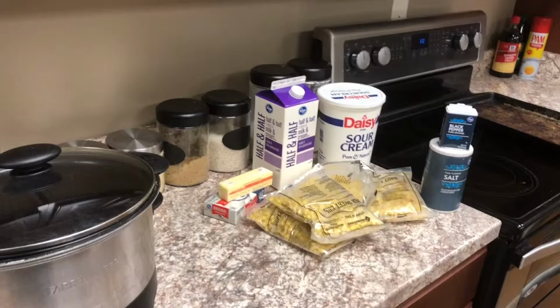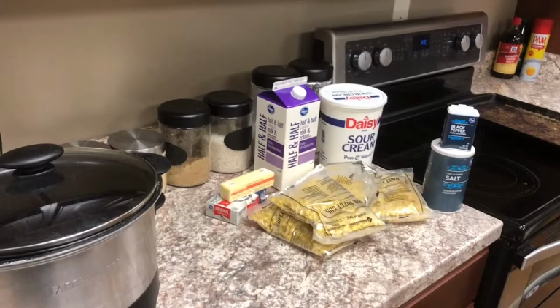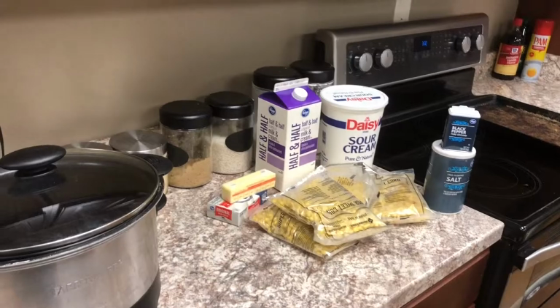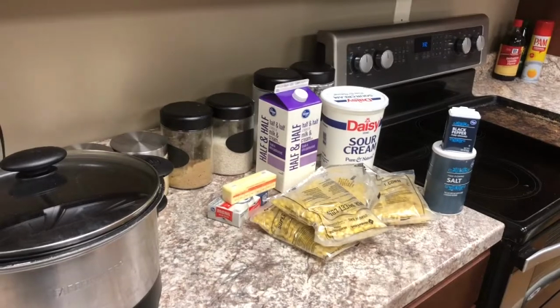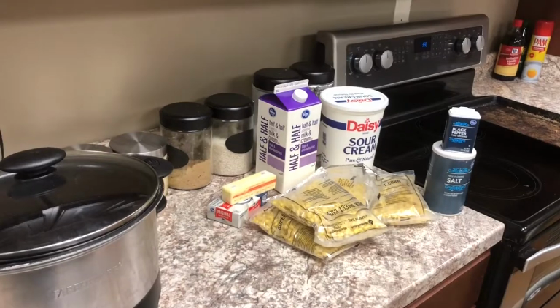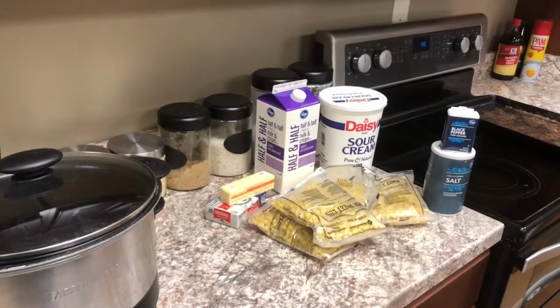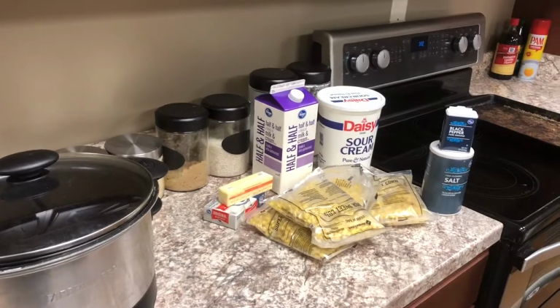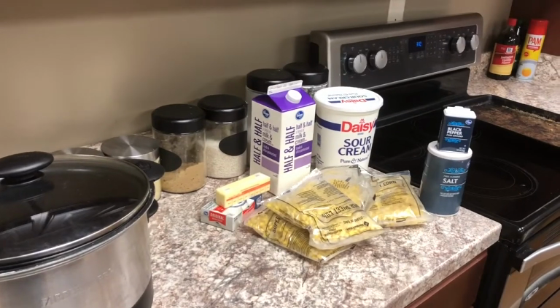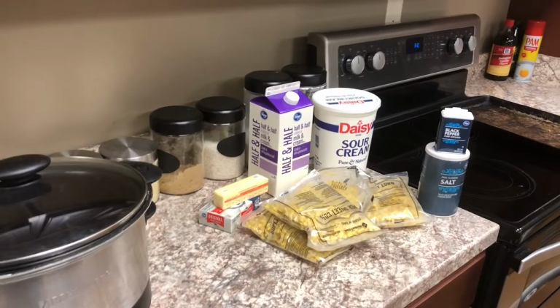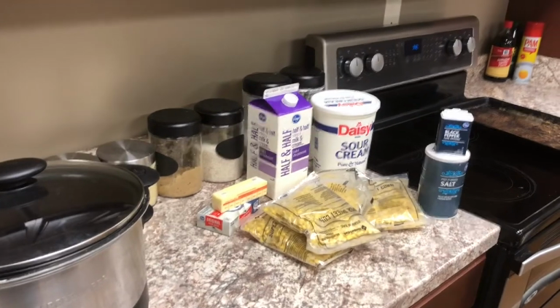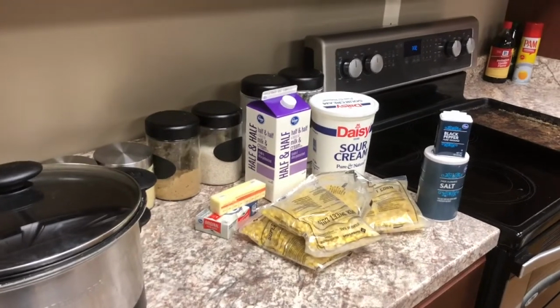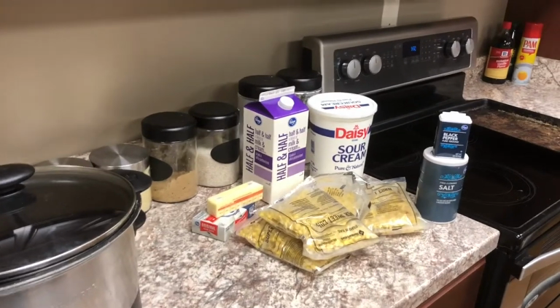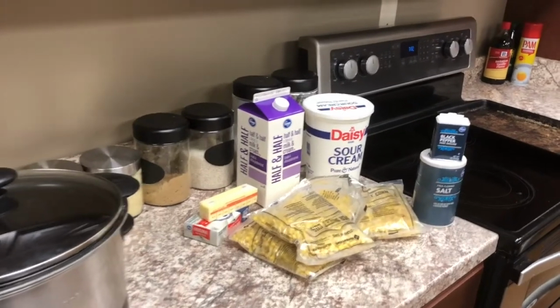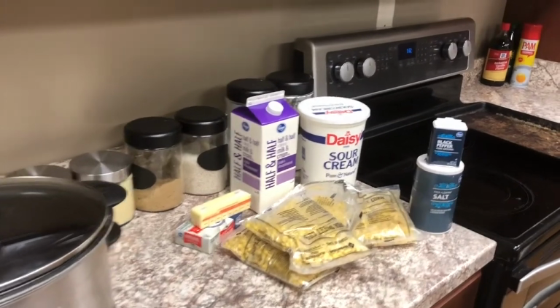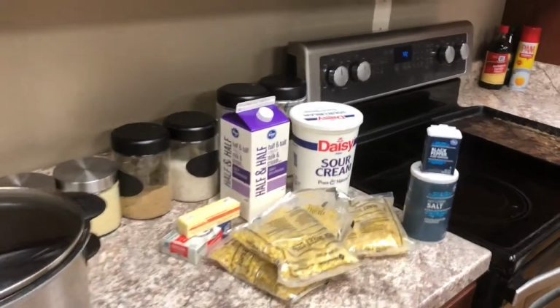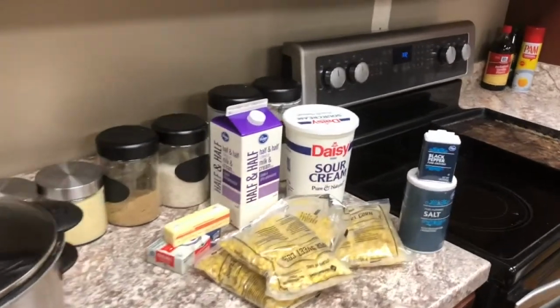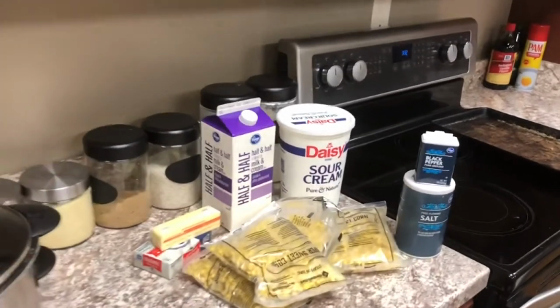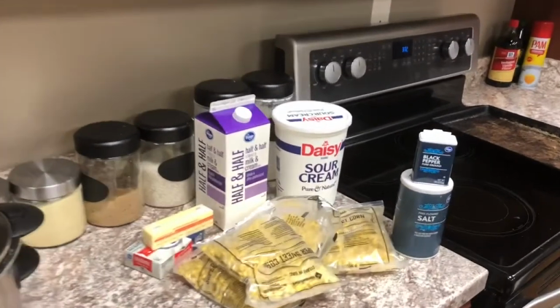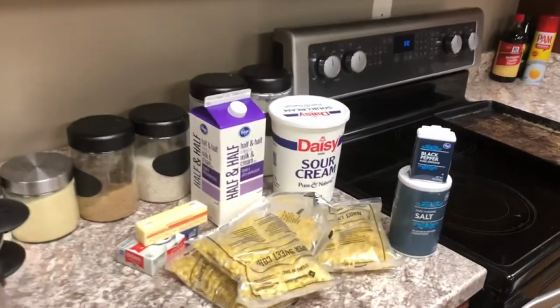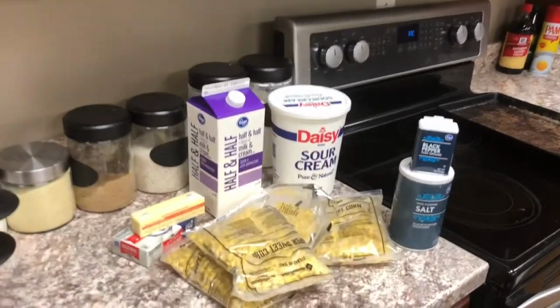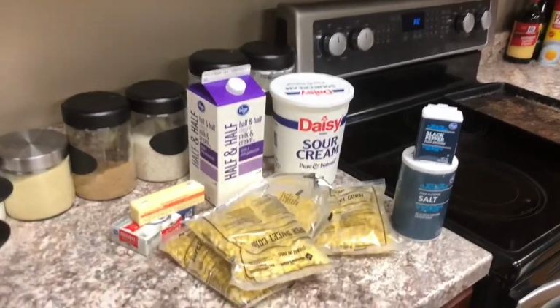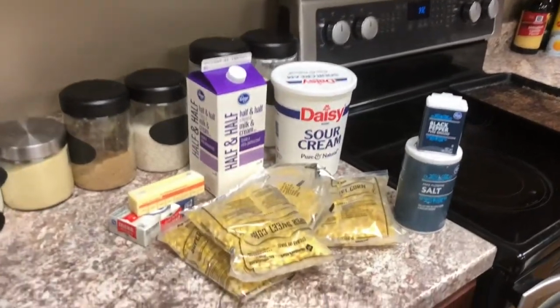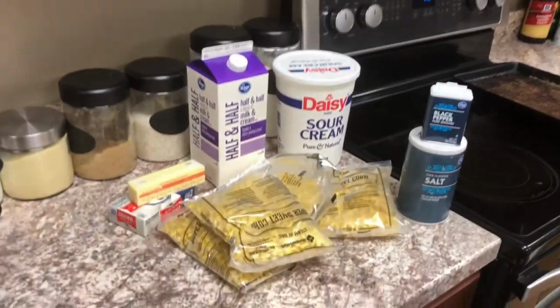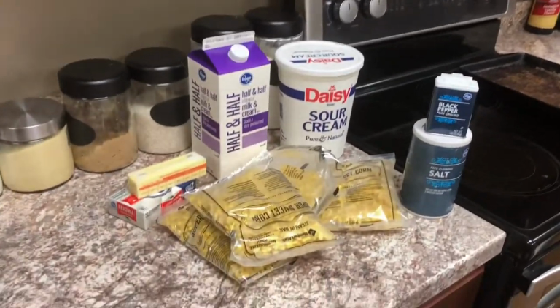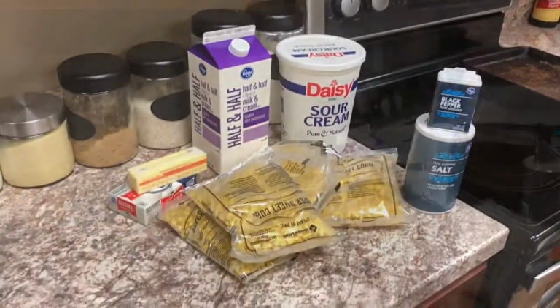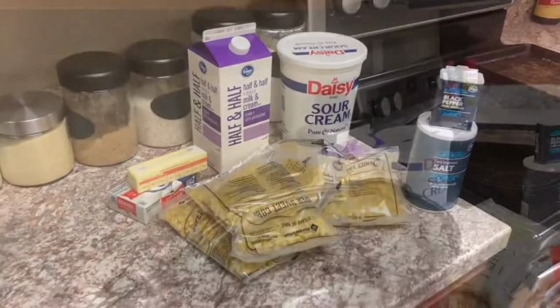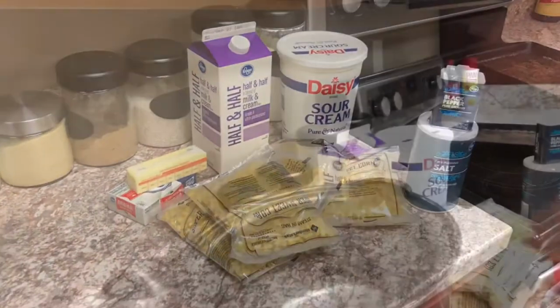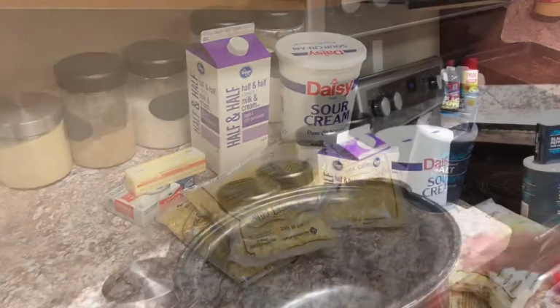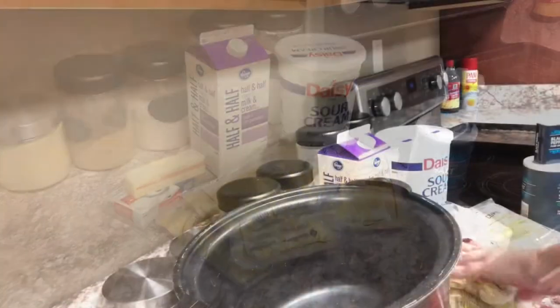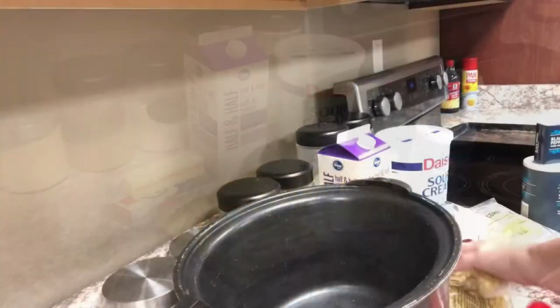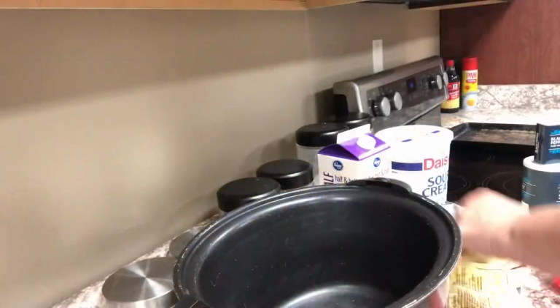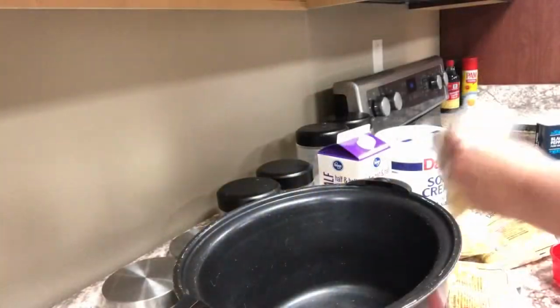Welcome back. Today I am making crock pot cream corn.